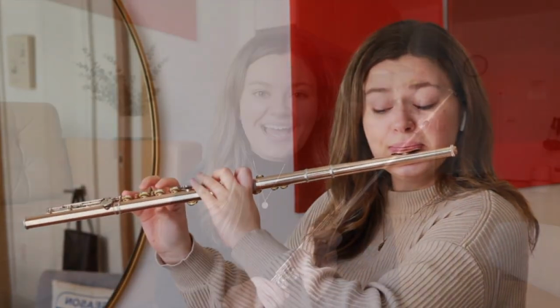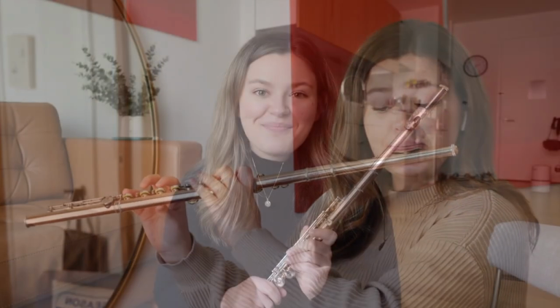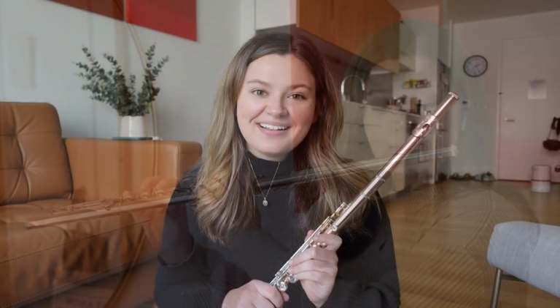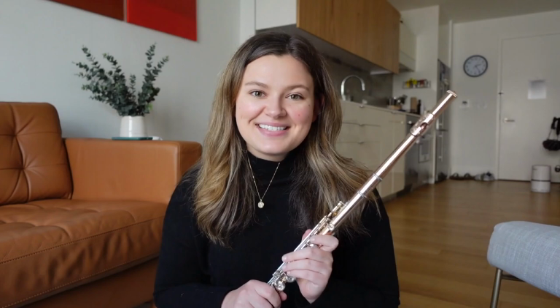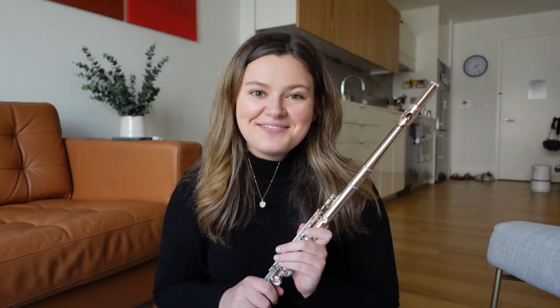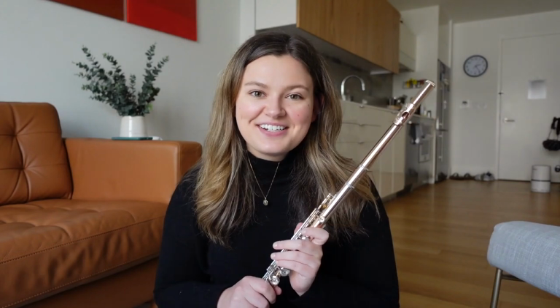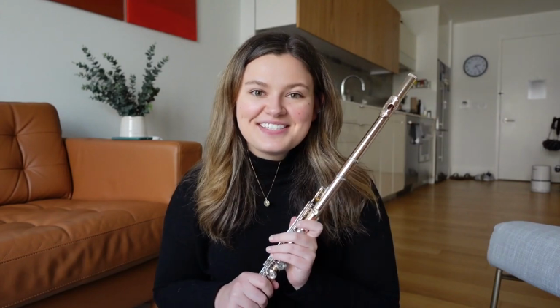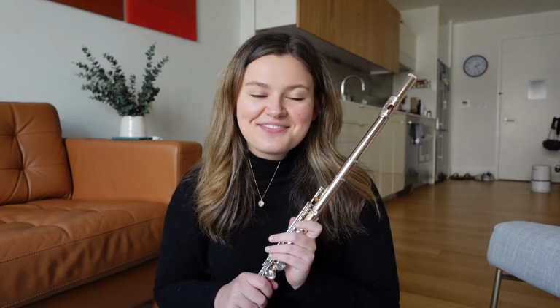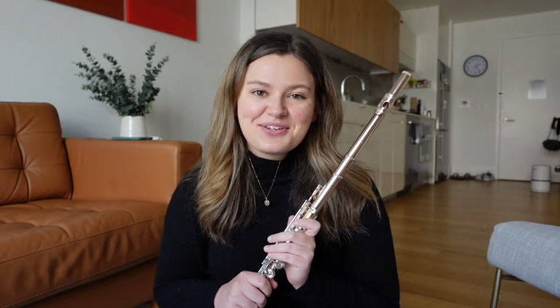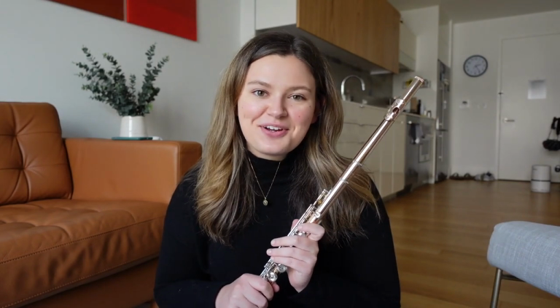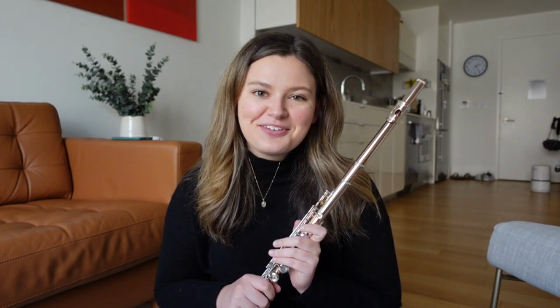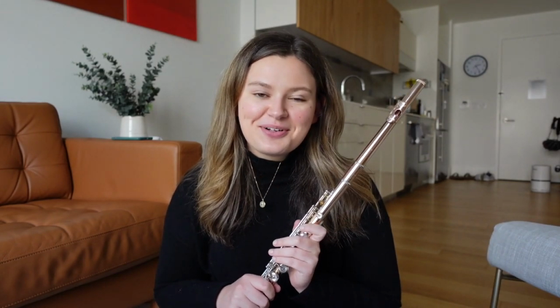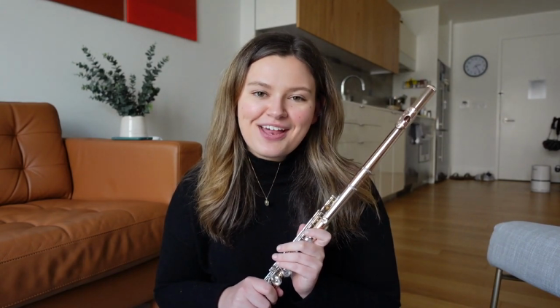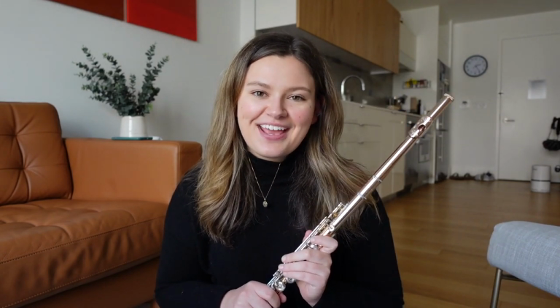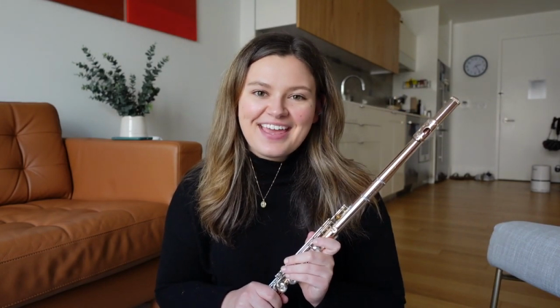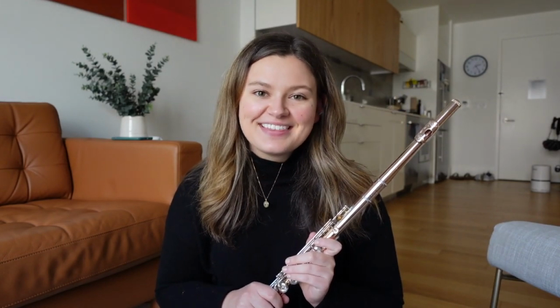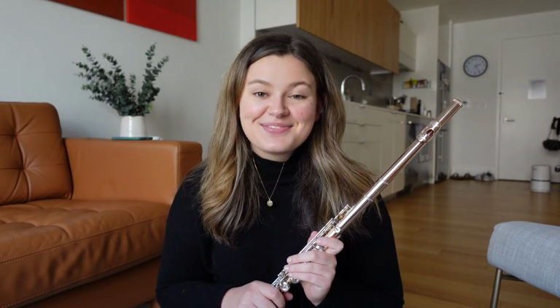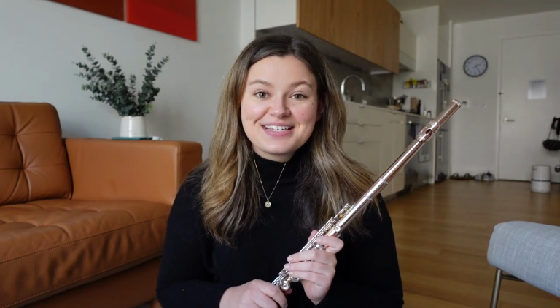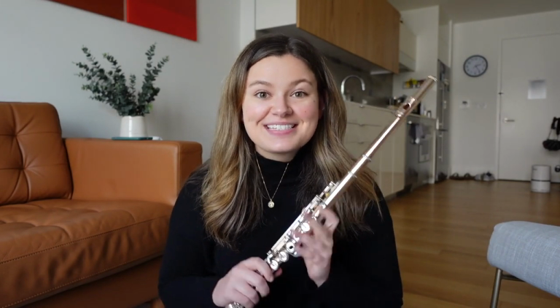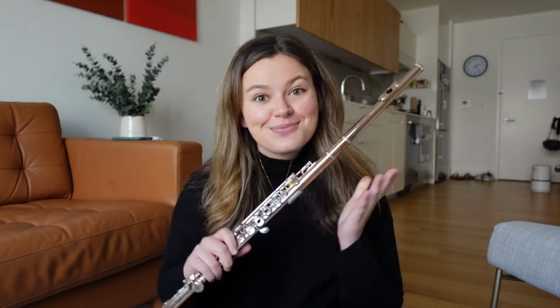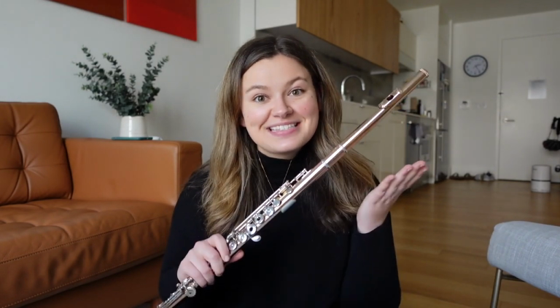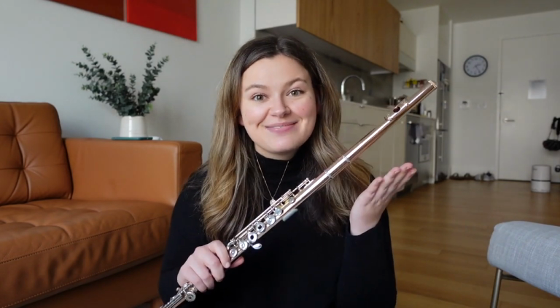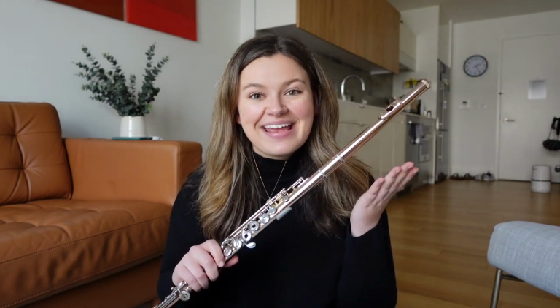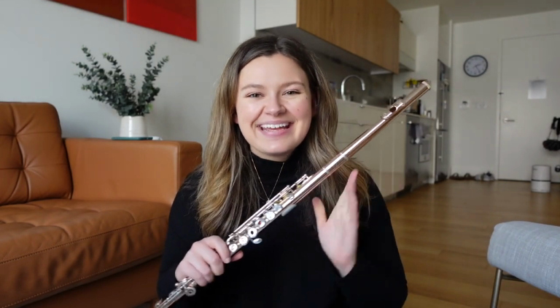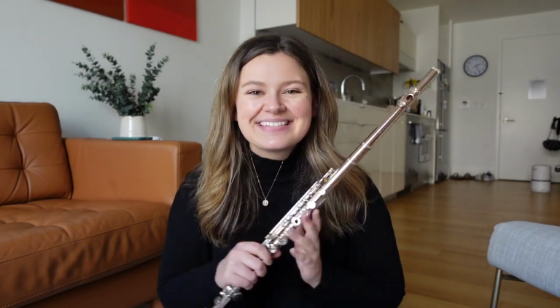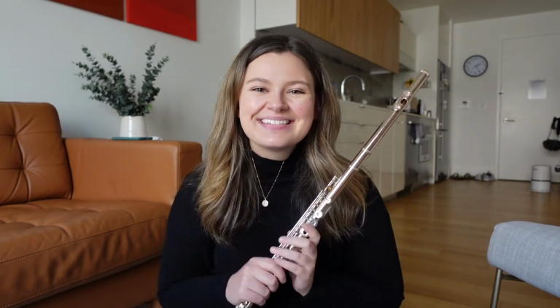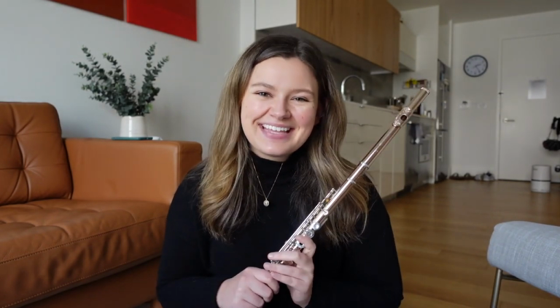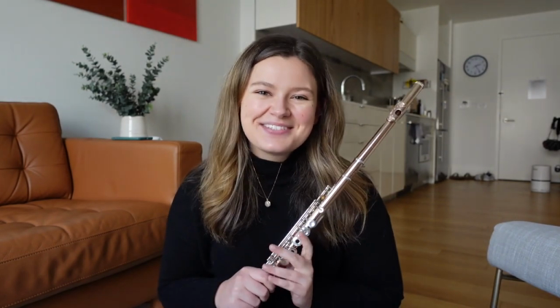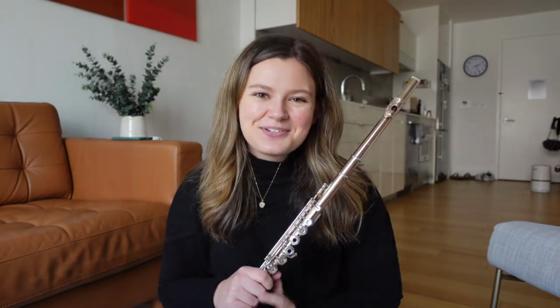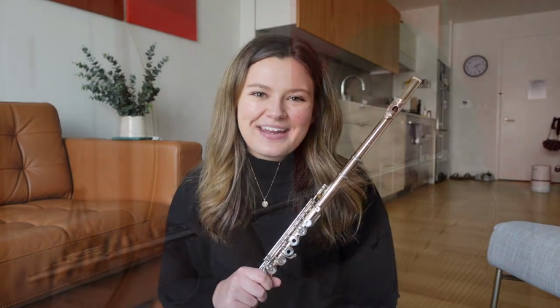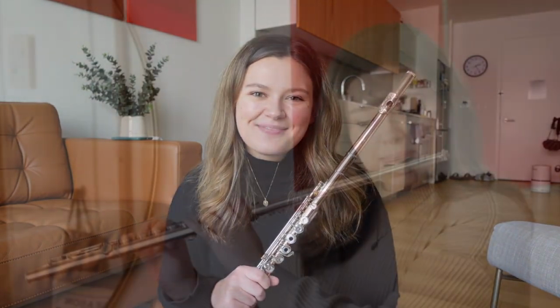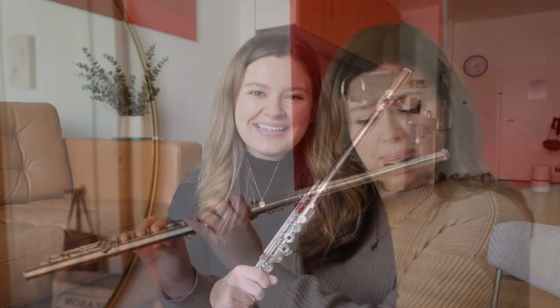I'm Alison Fierst of the New York Philharmonic and this was What's In My Case. Thanks for joining me.